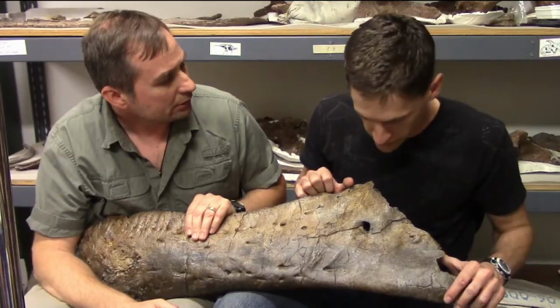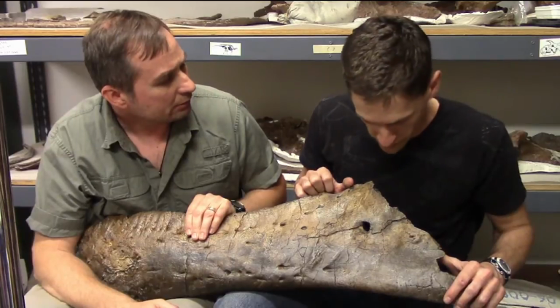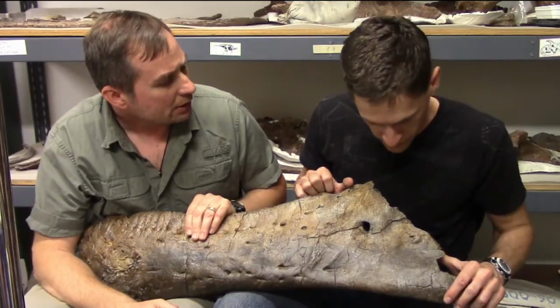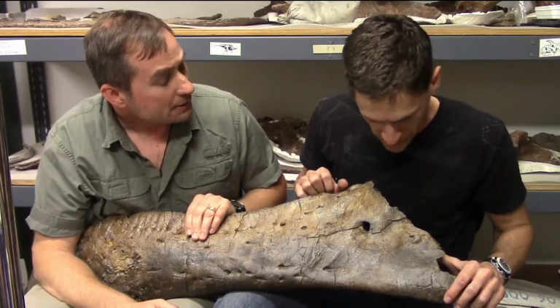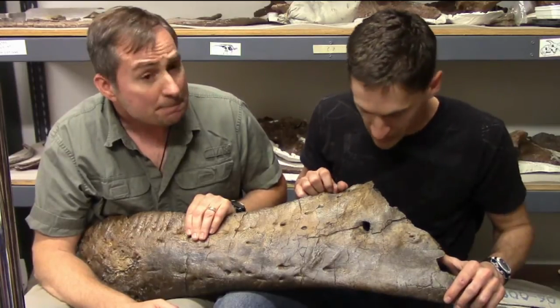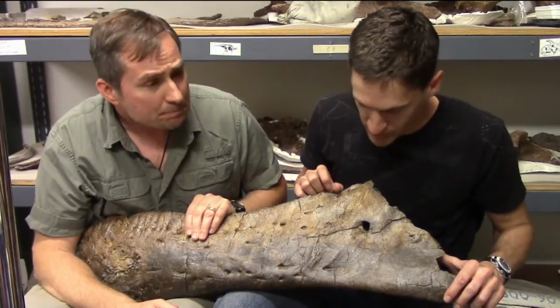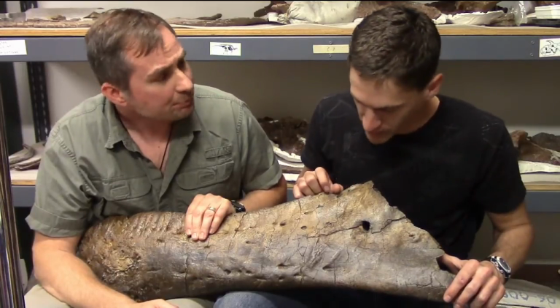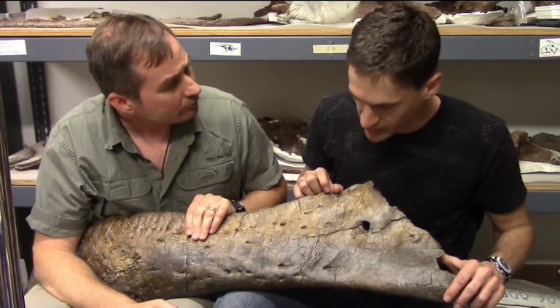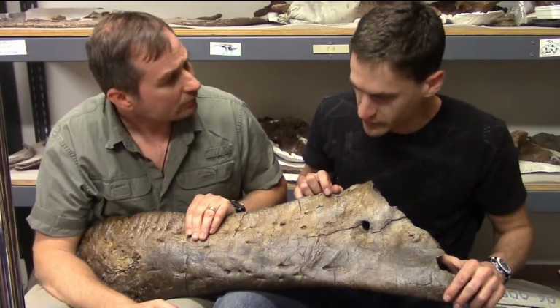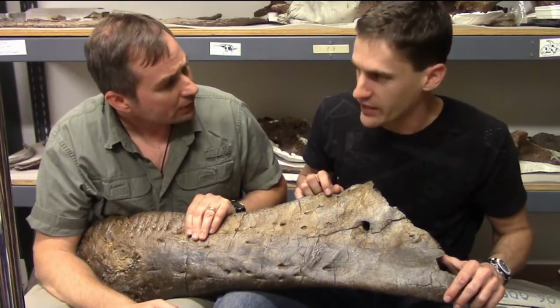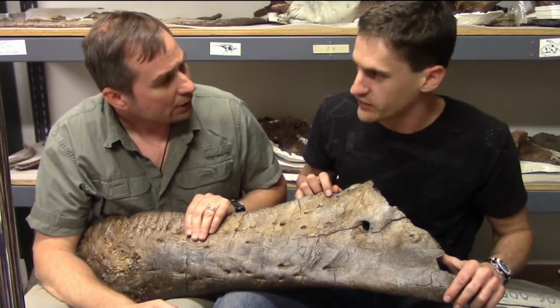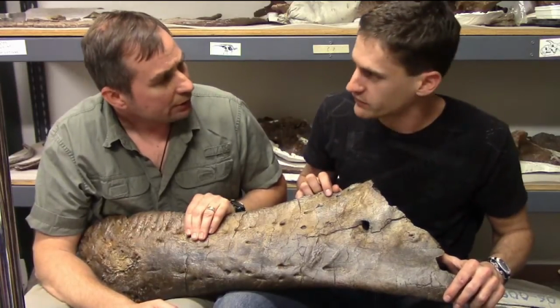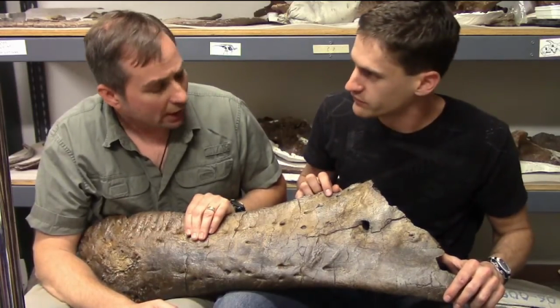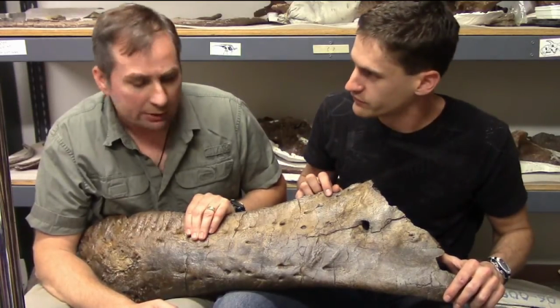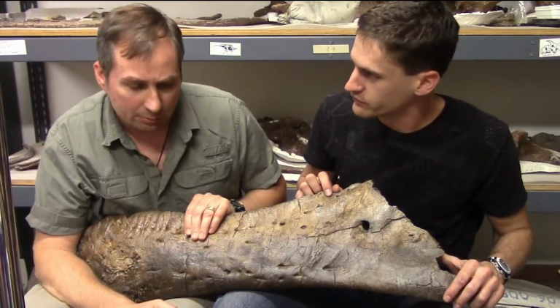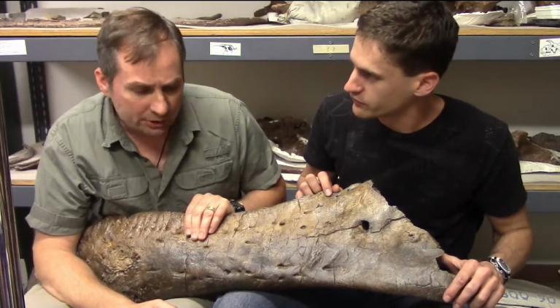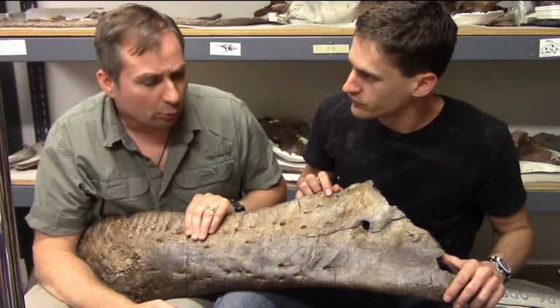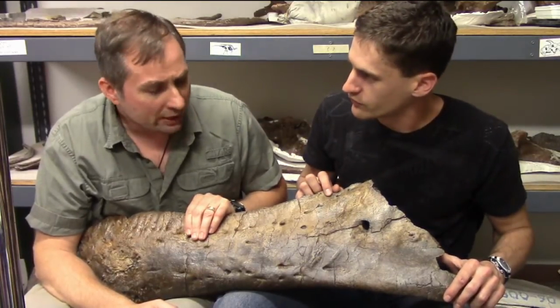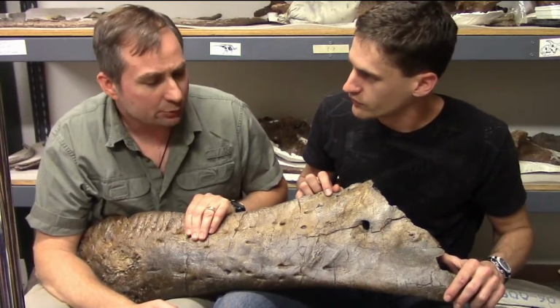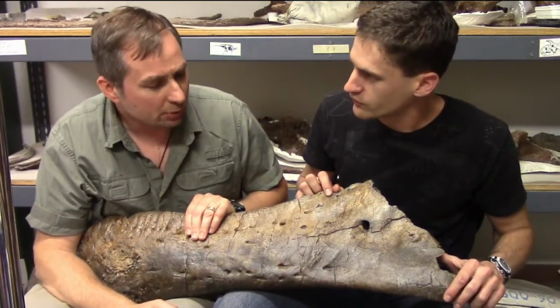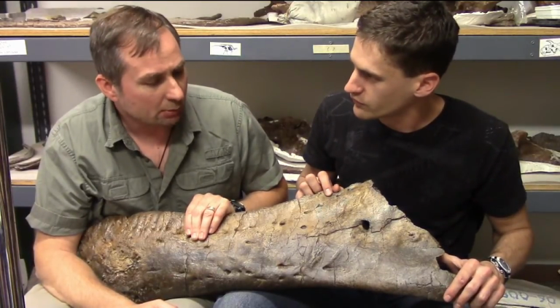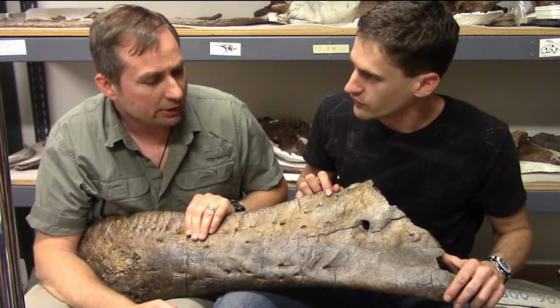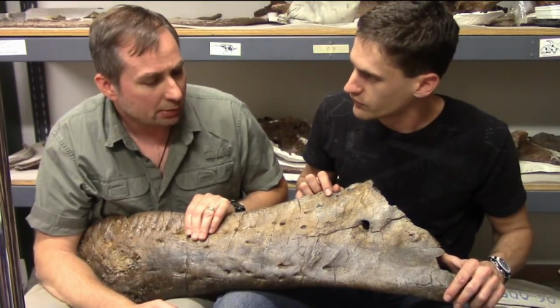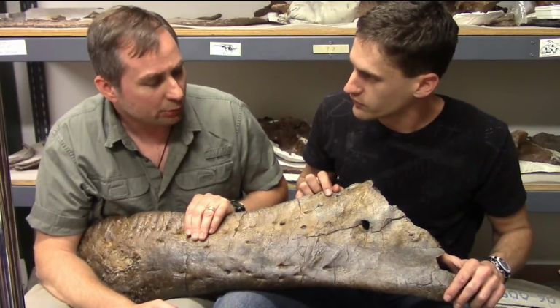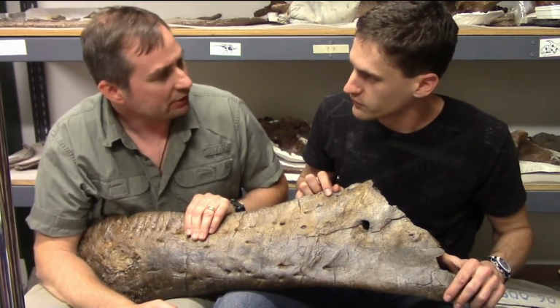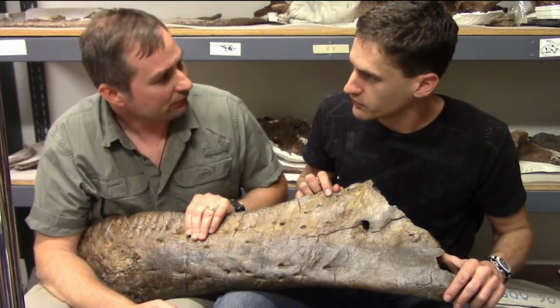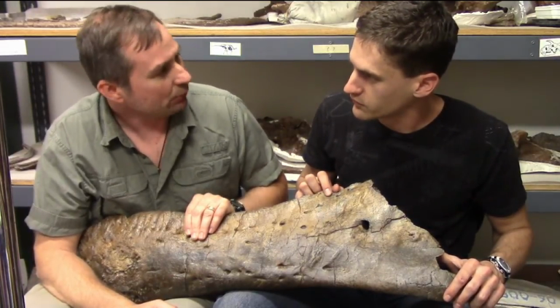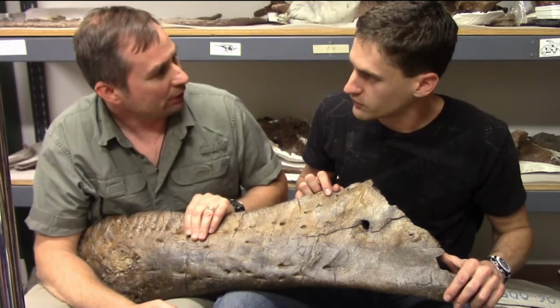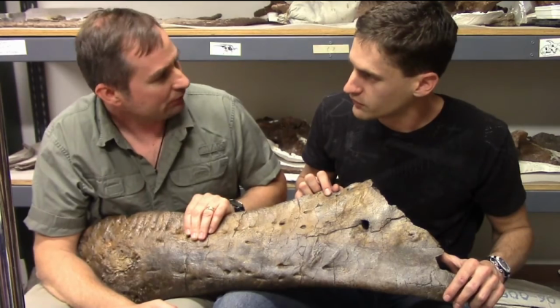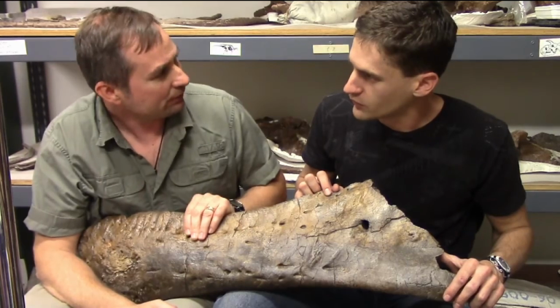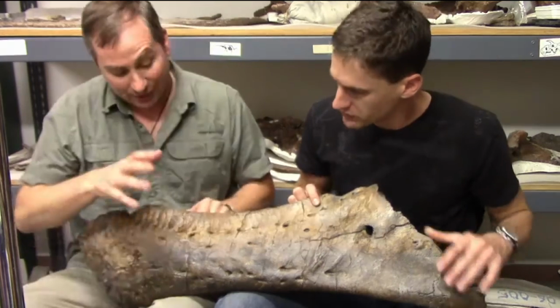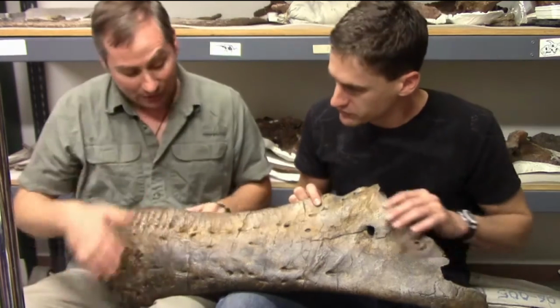So he got bit by another Rex. Being a Rex was probably a pretty difficult life.